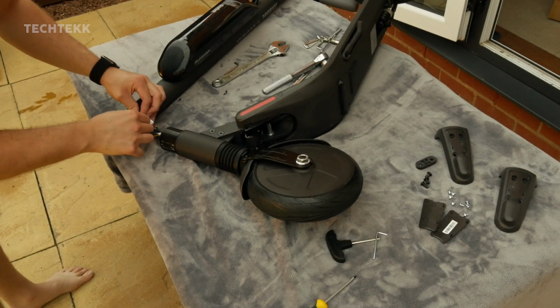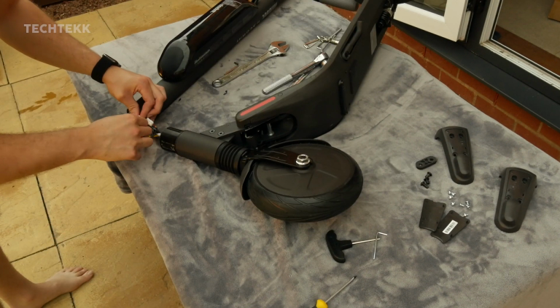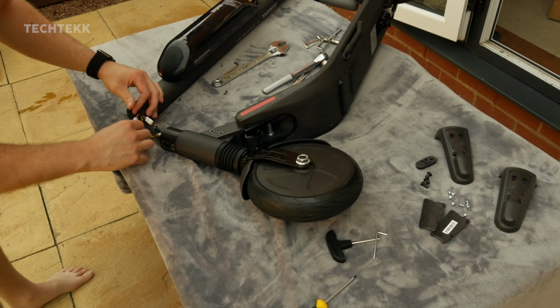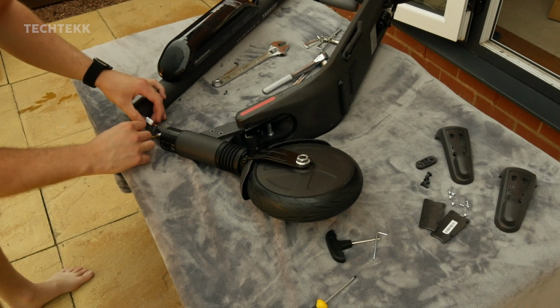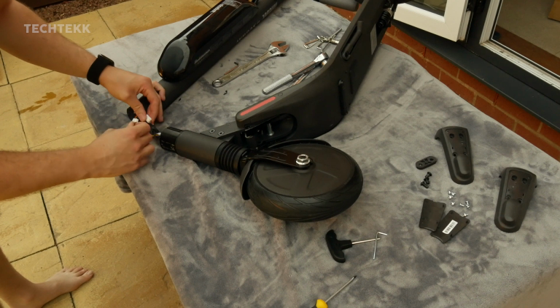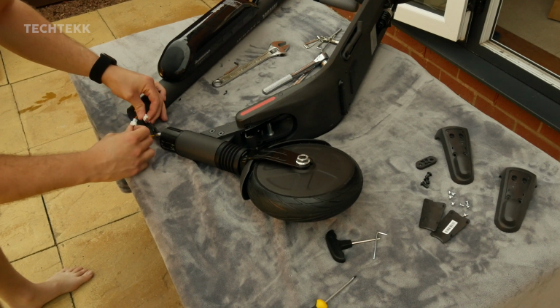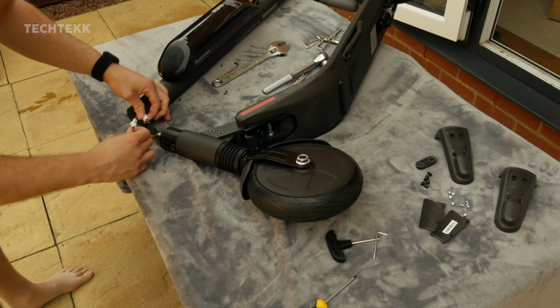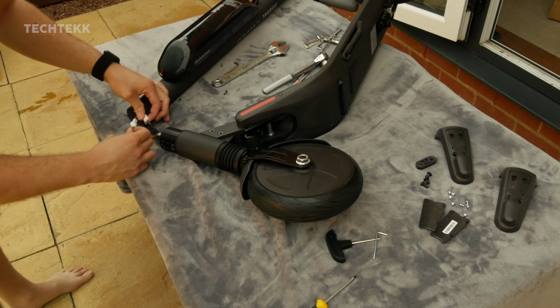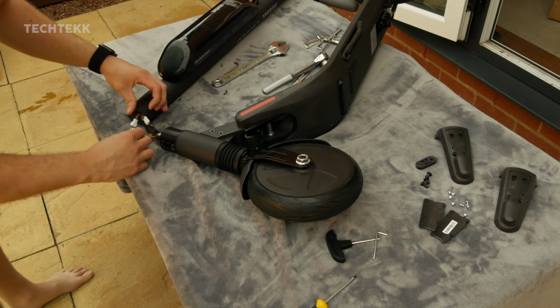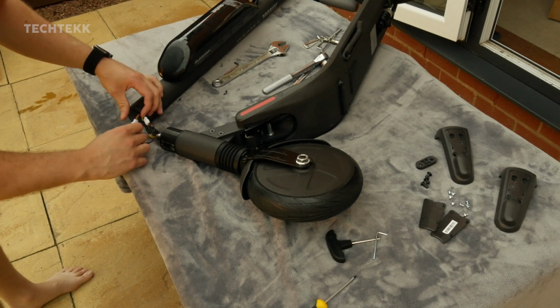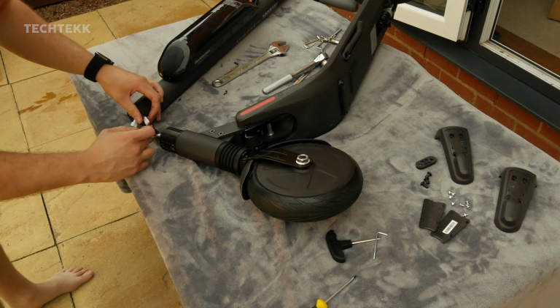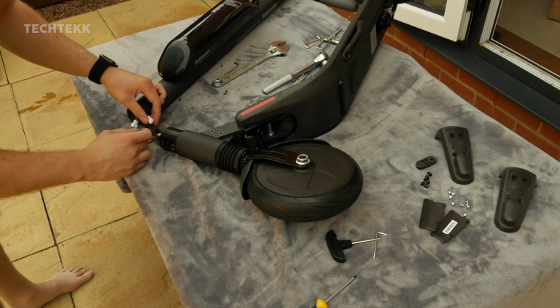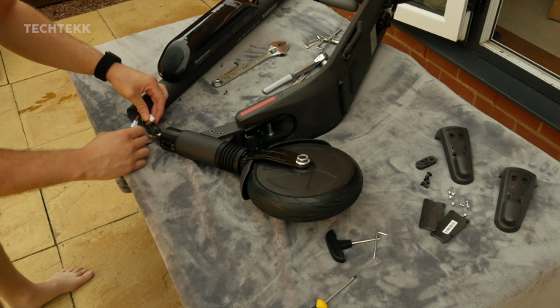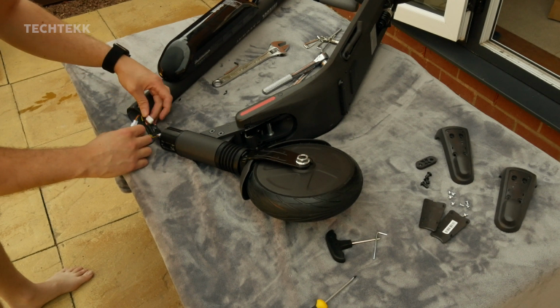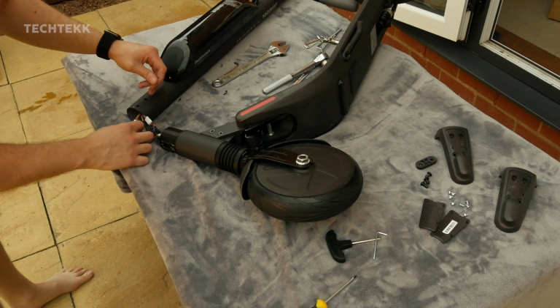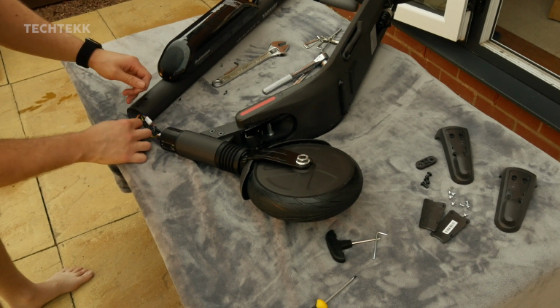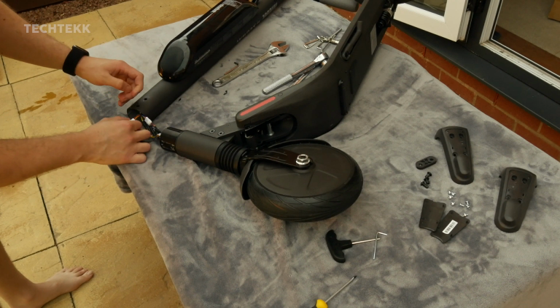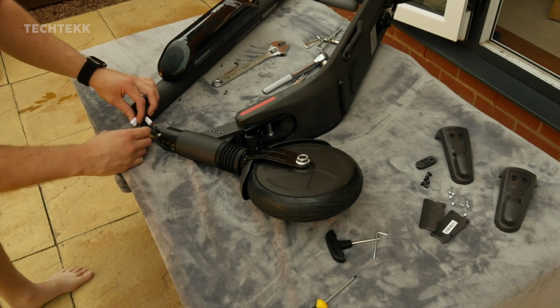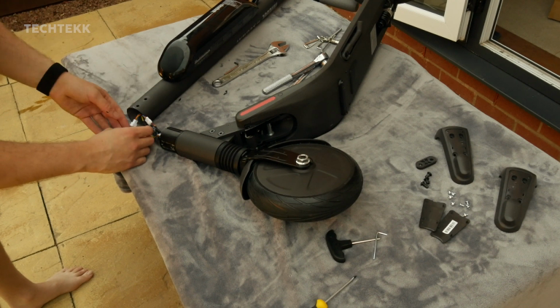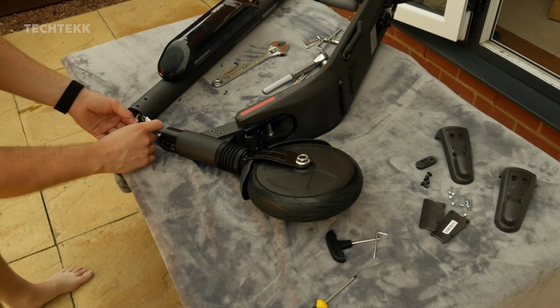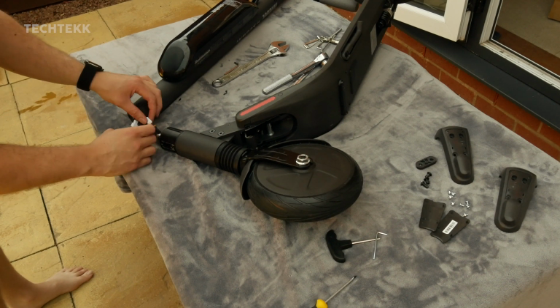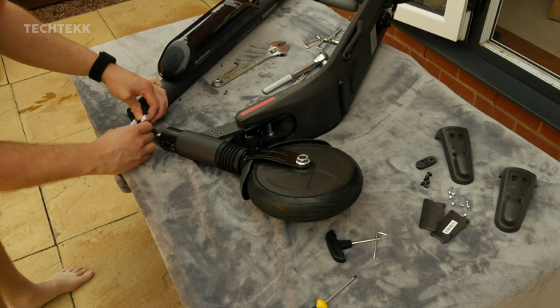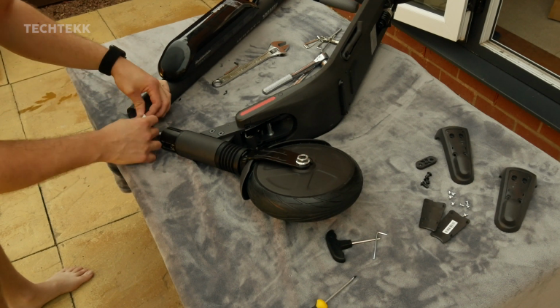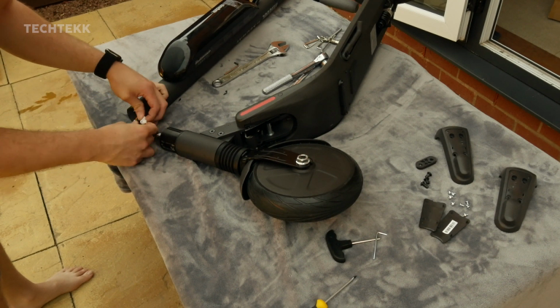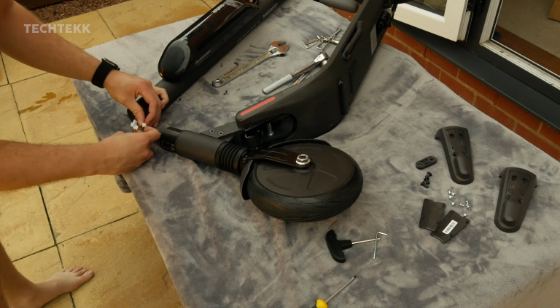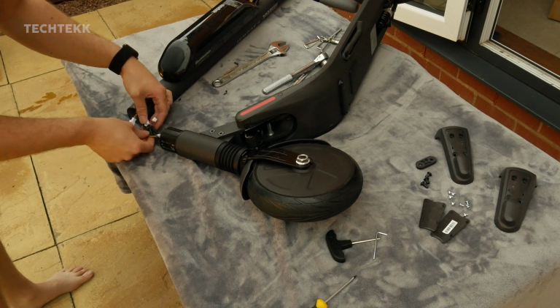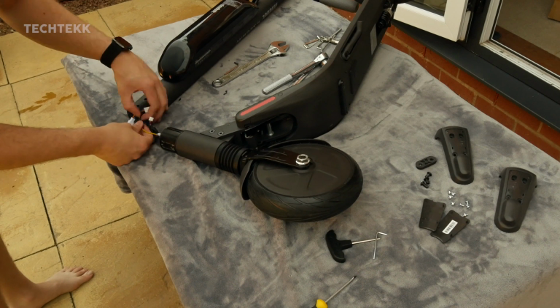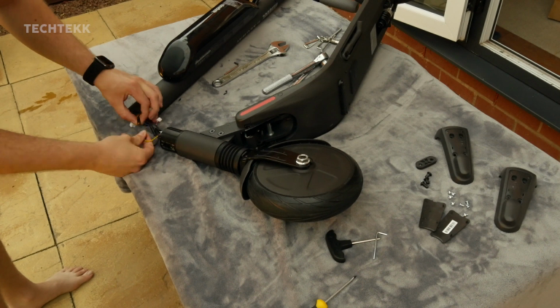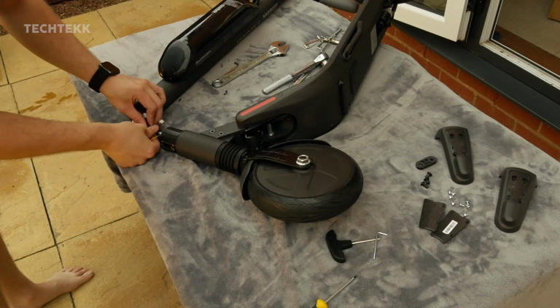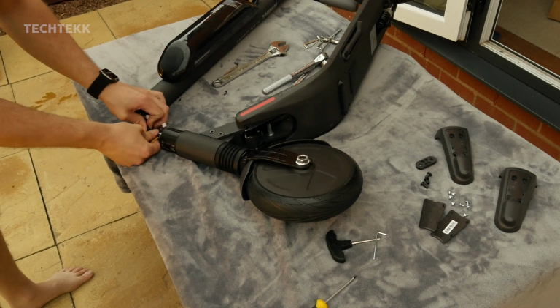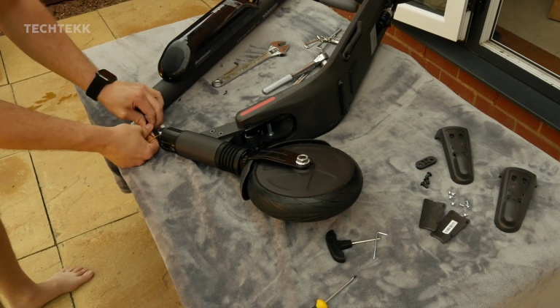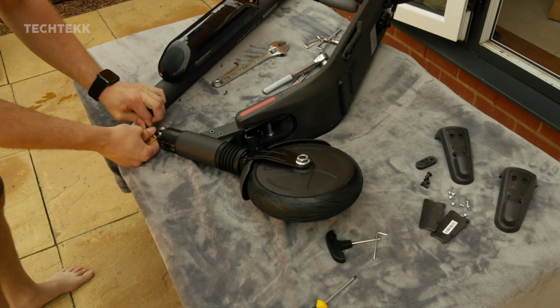To disconnect the cables, simply just tug on them using both hands pulling in two different directions and they'll come apart.